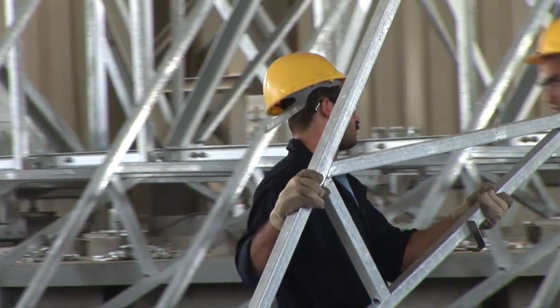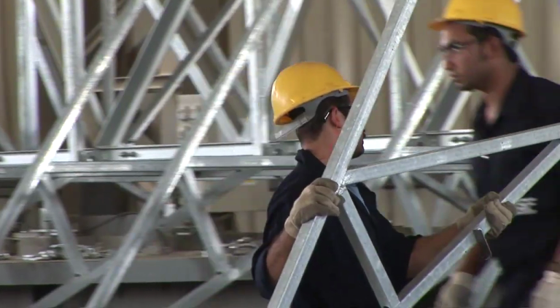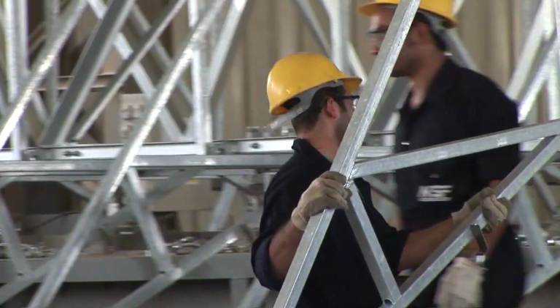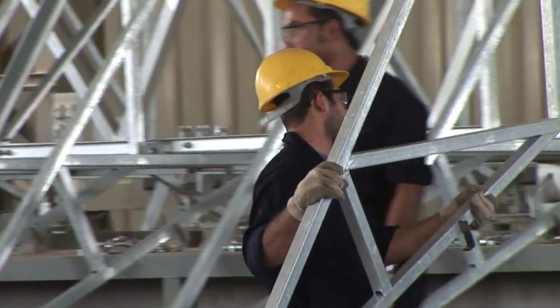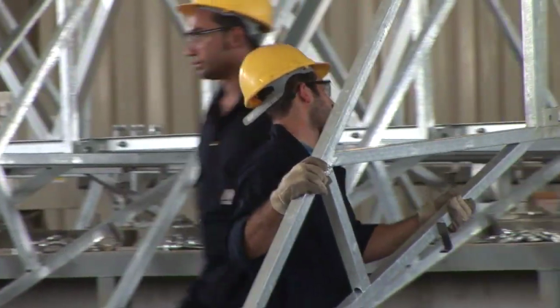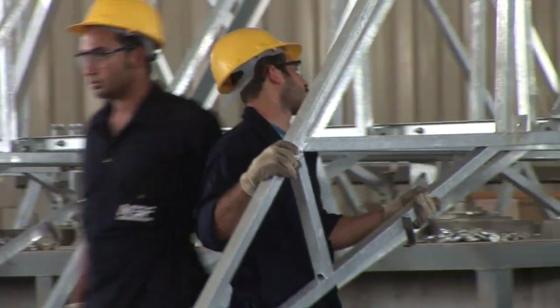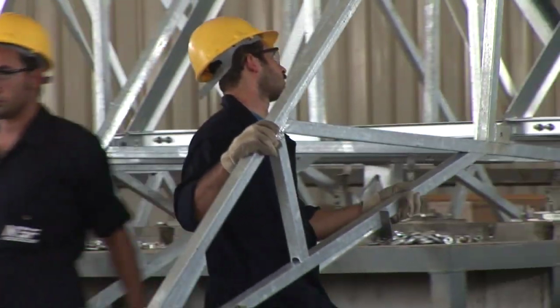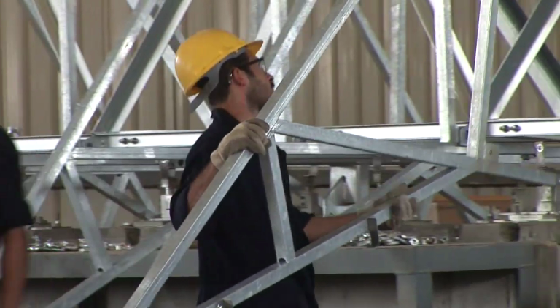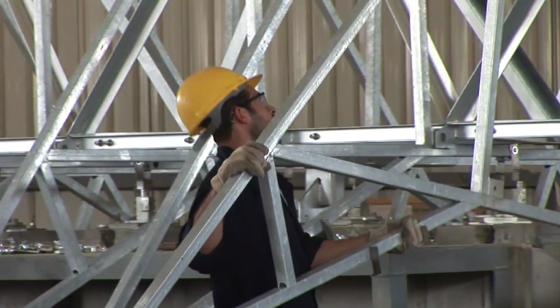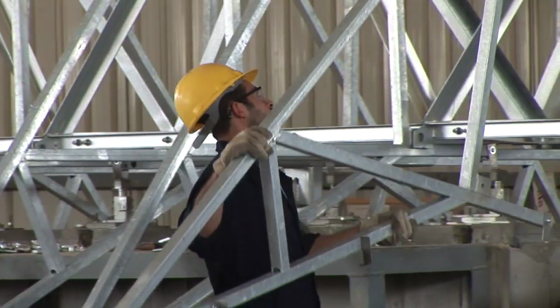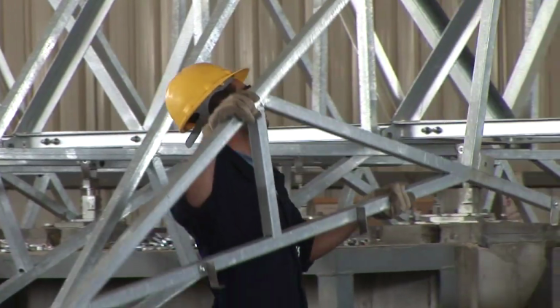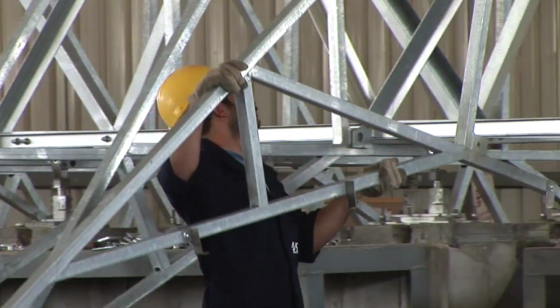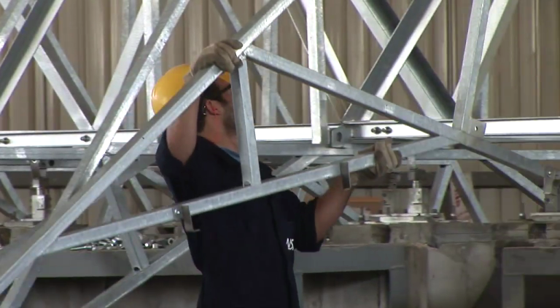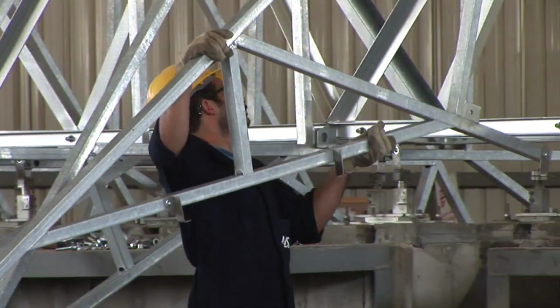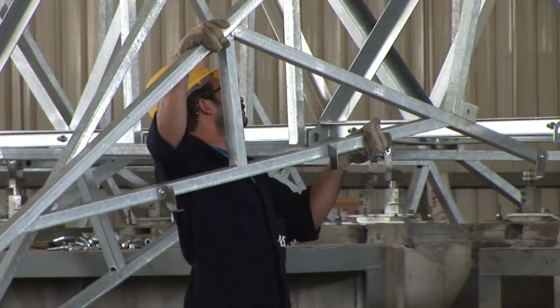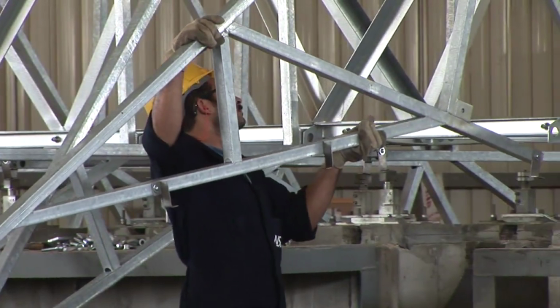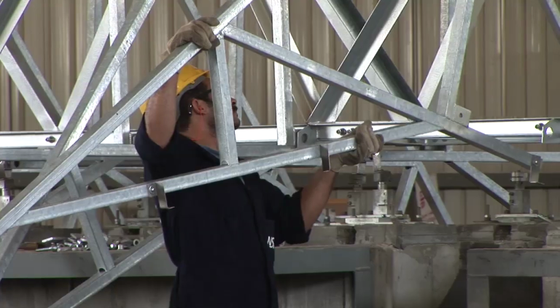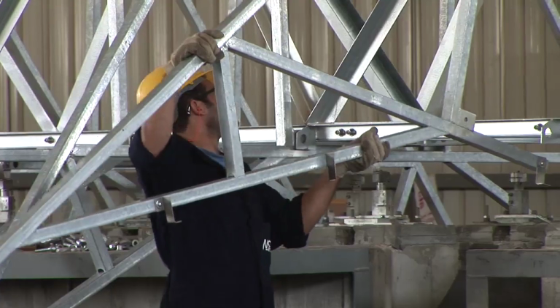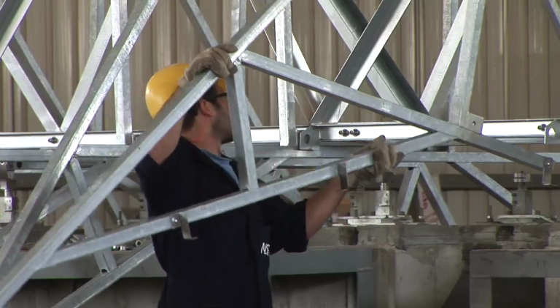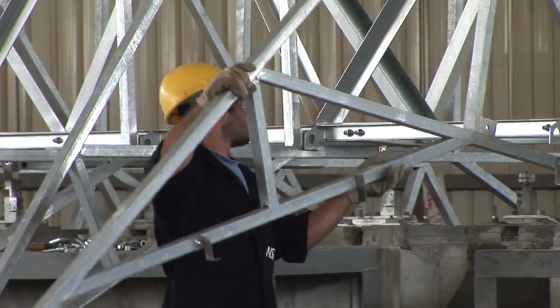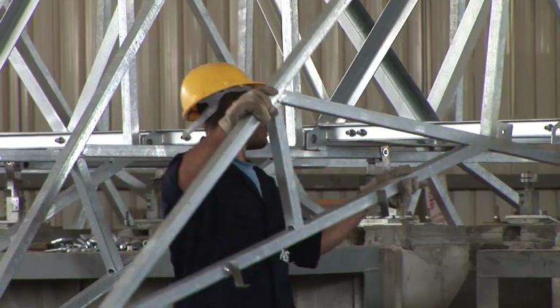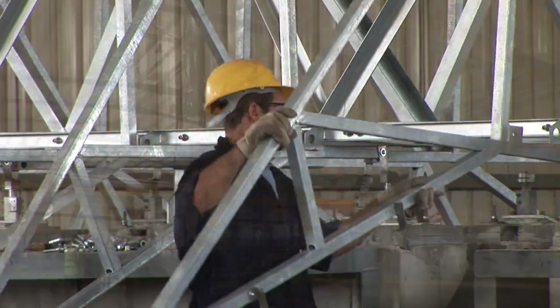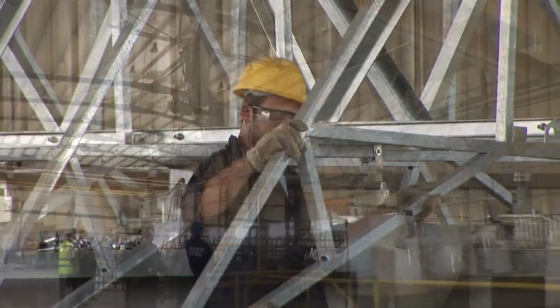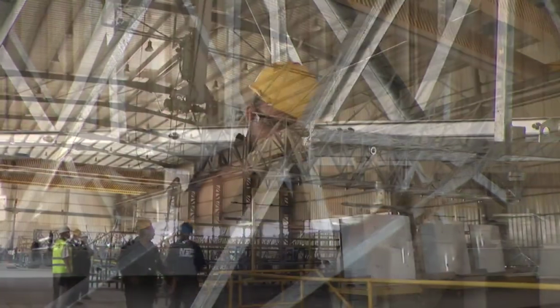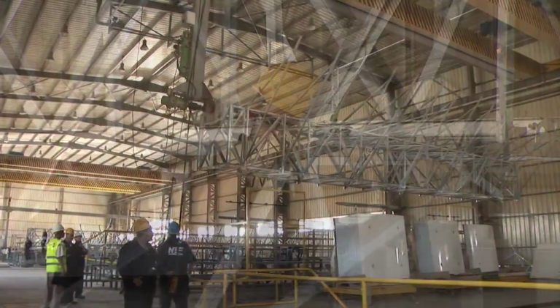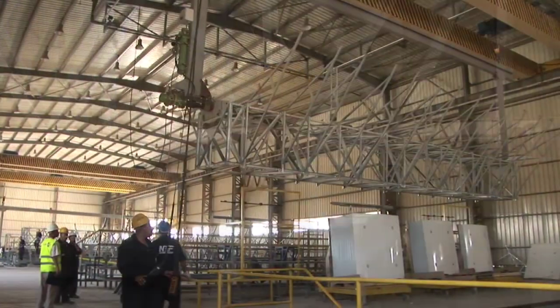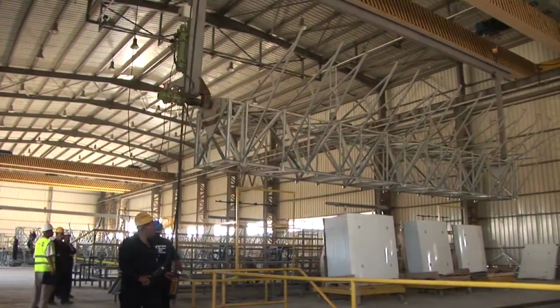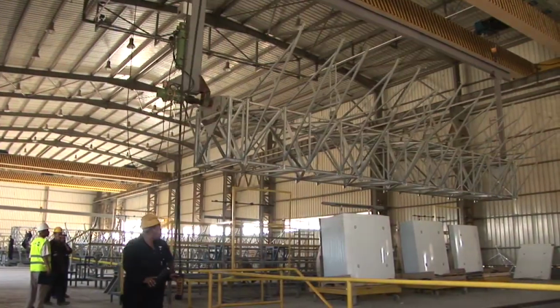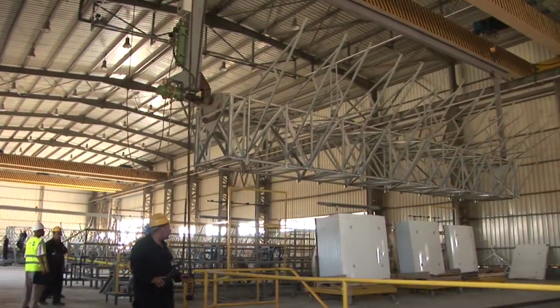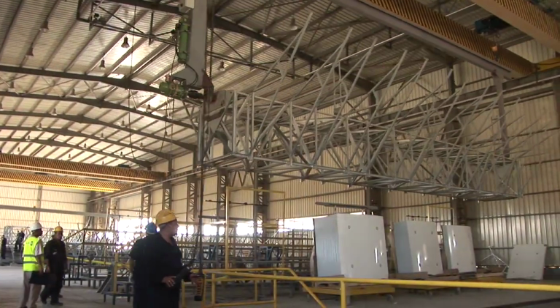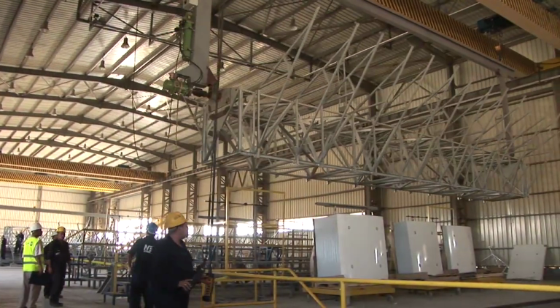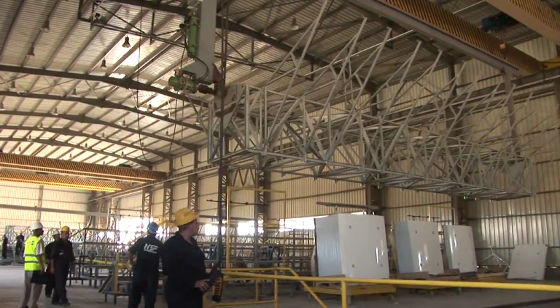Egypt's top energy officials say the country is already planning a solar energy scale-up as part of a regional plan extending across North Africa.